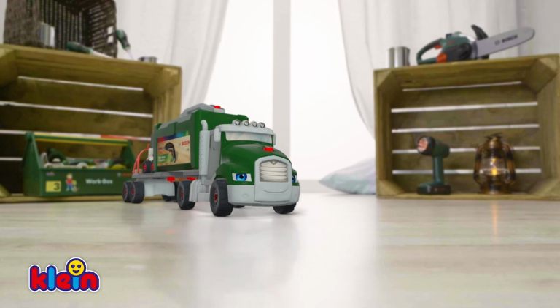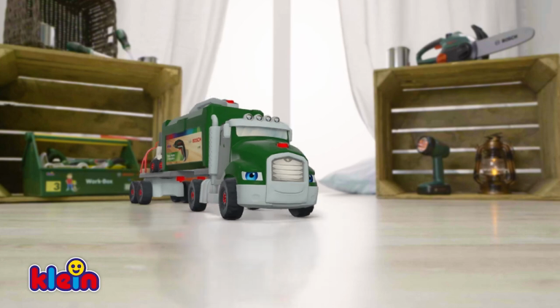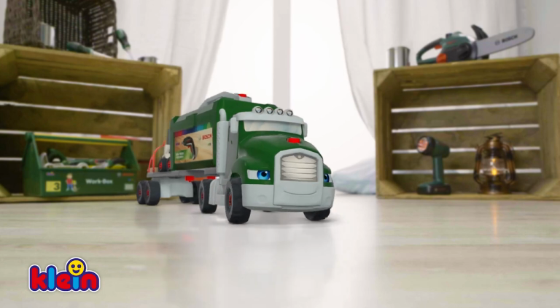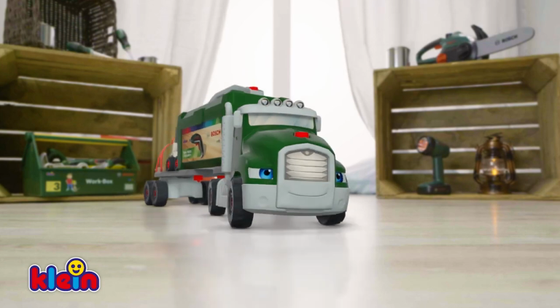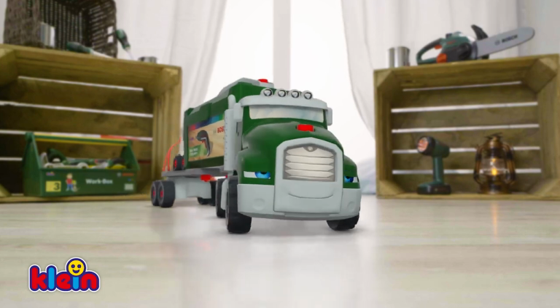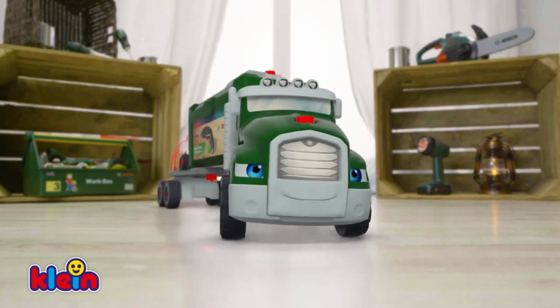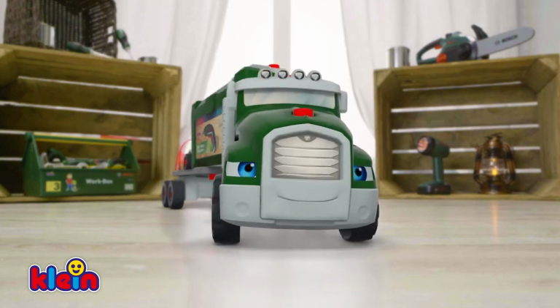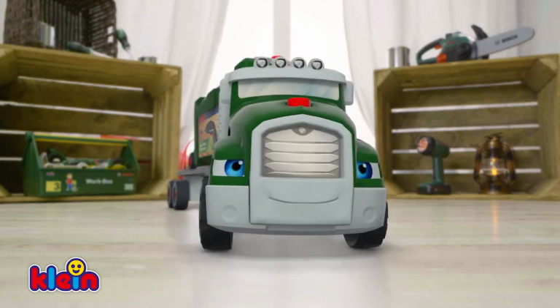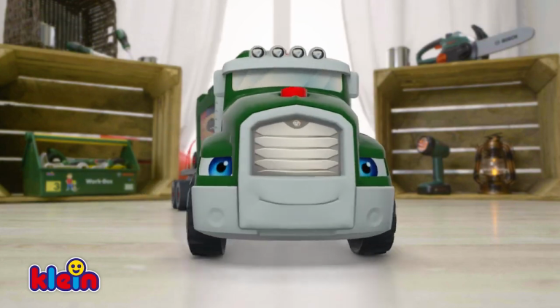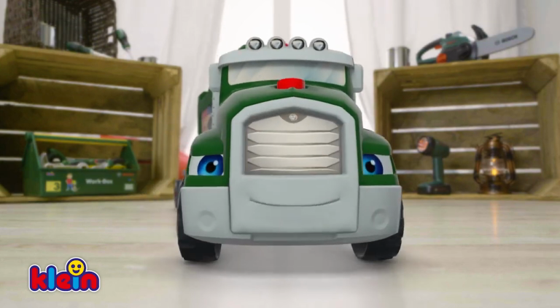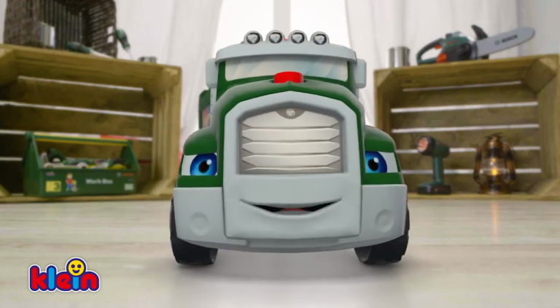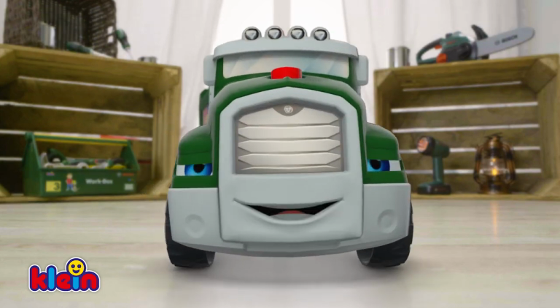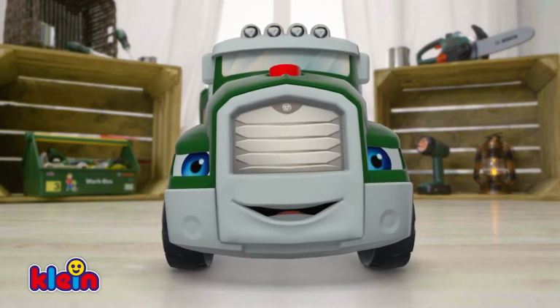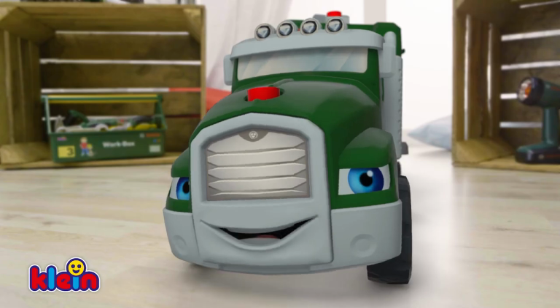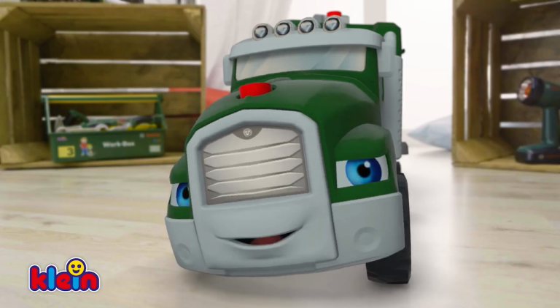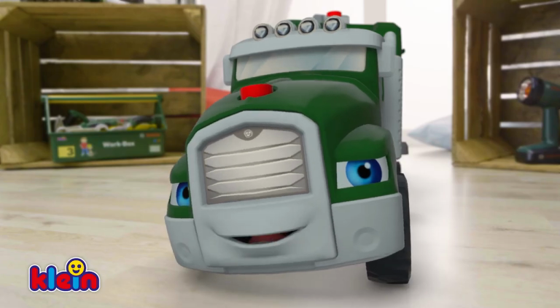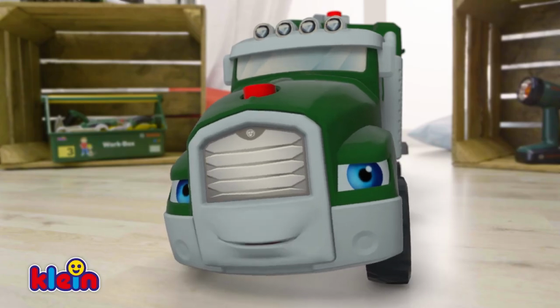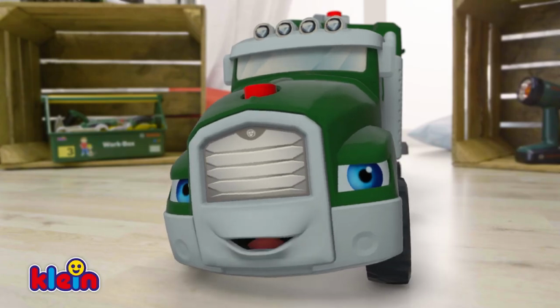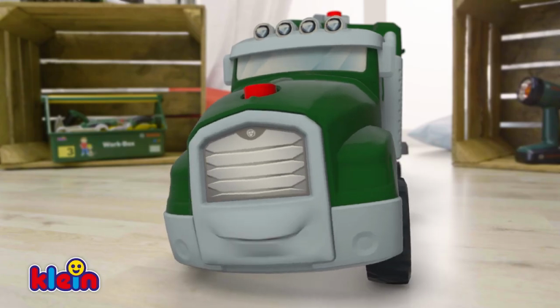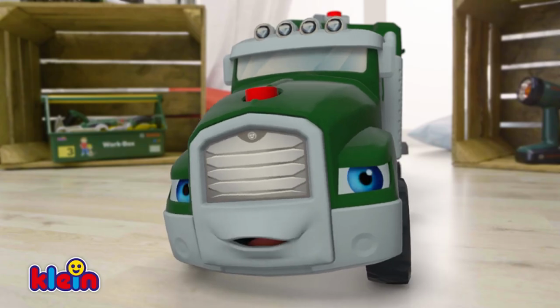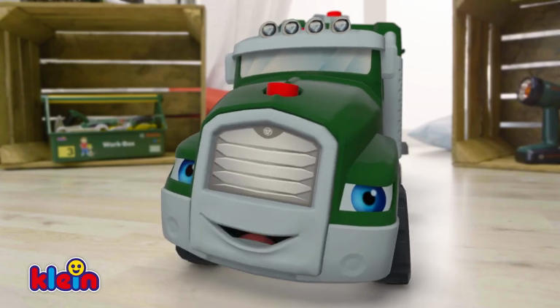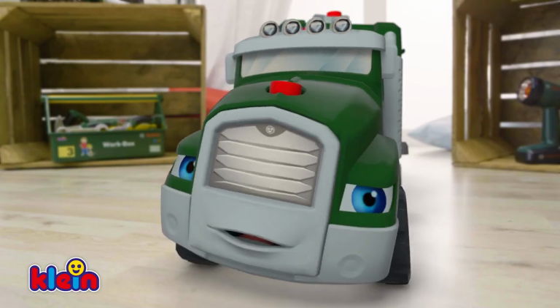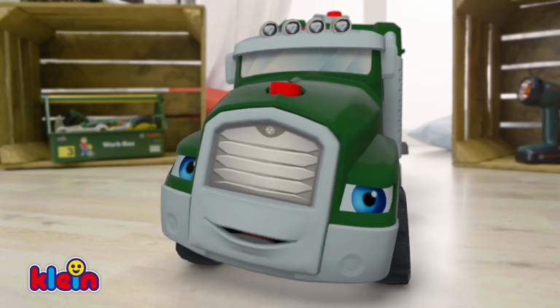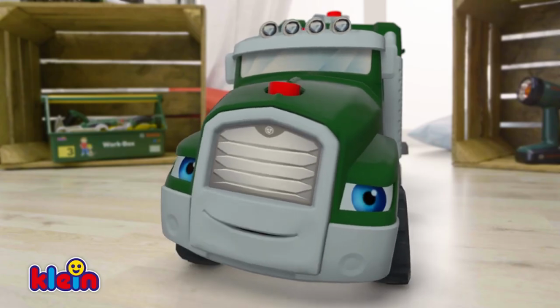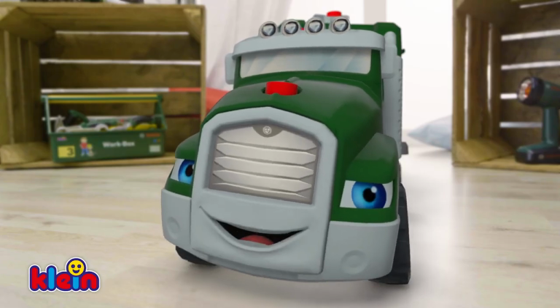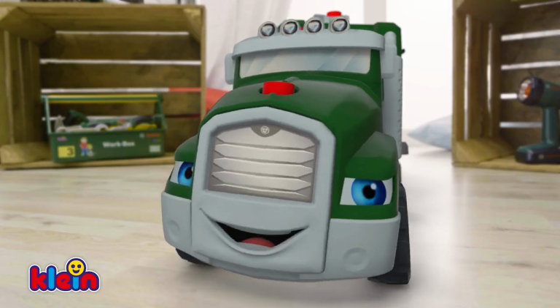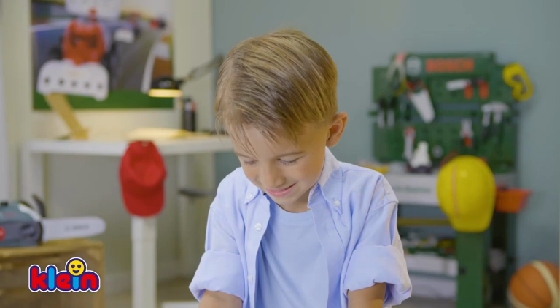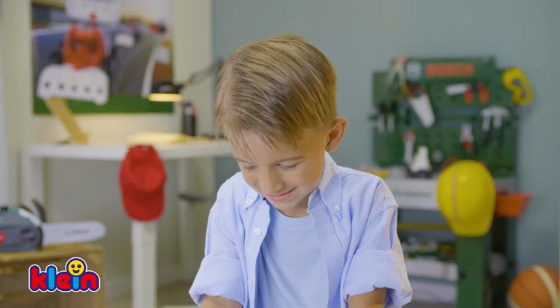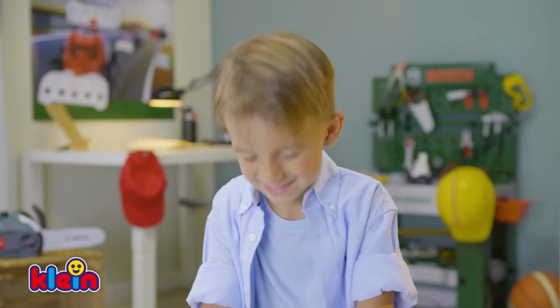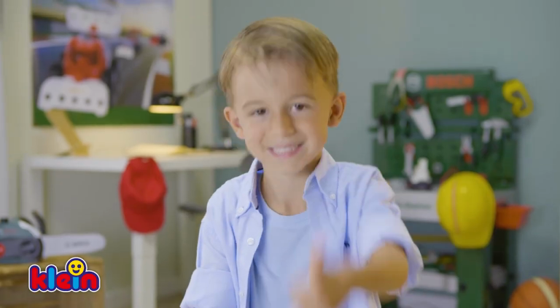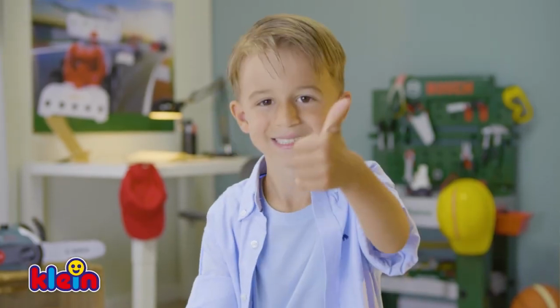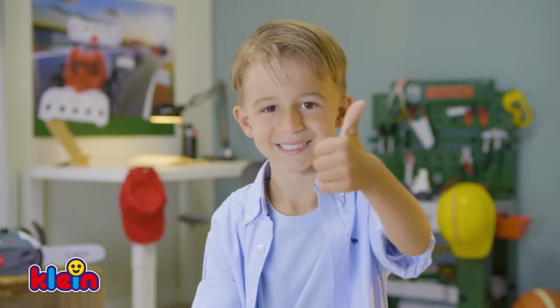The new Bosch Tool Truck! Hi! You can do a lot with me! Great! Let's go!